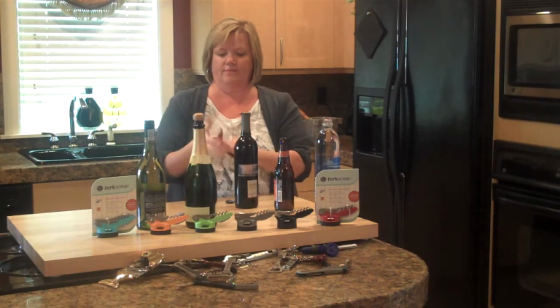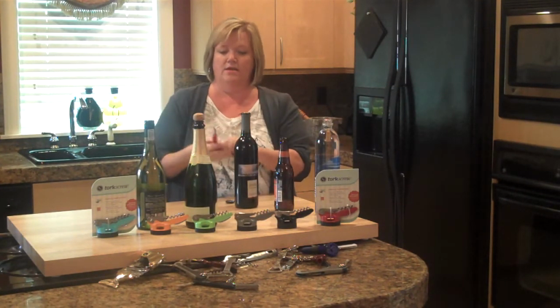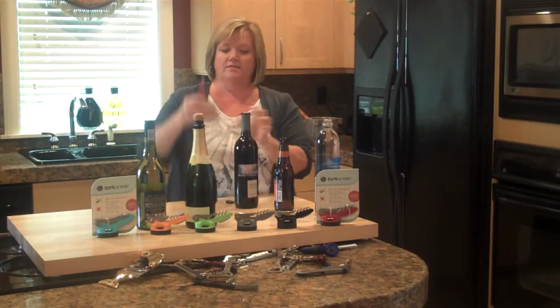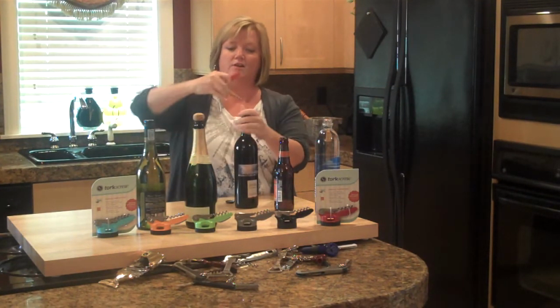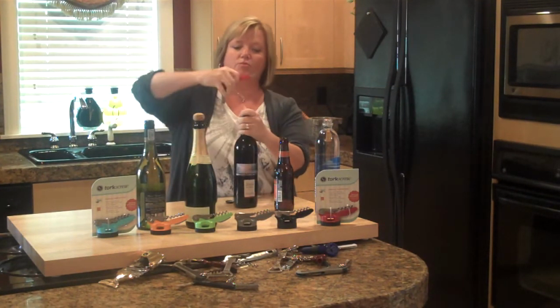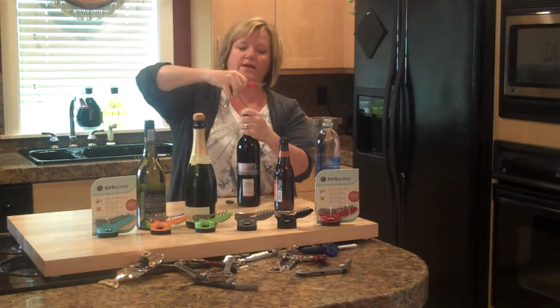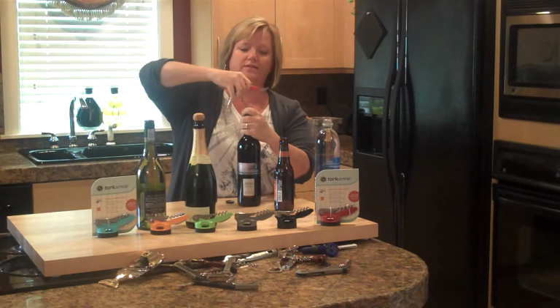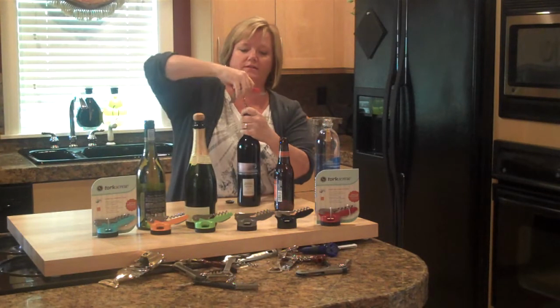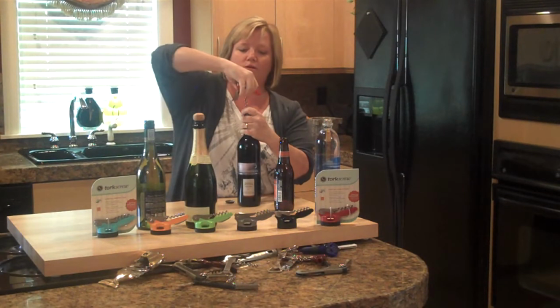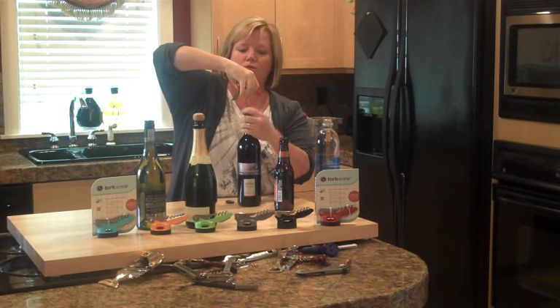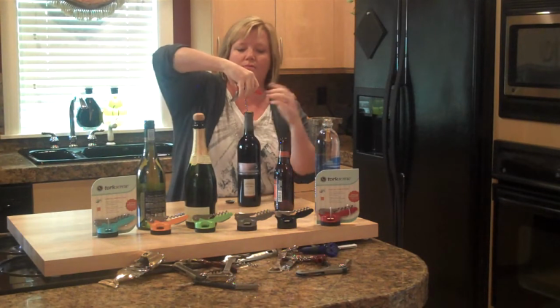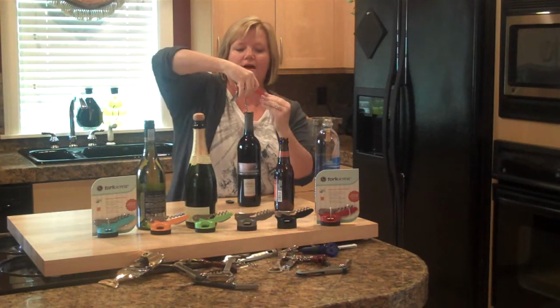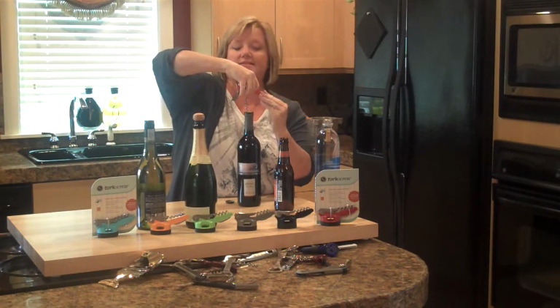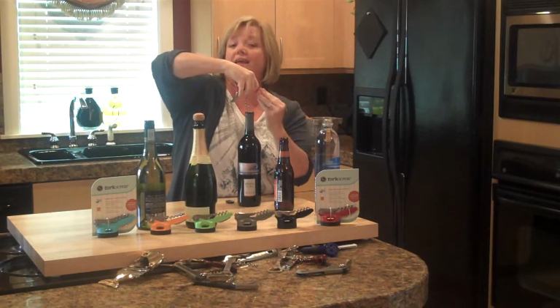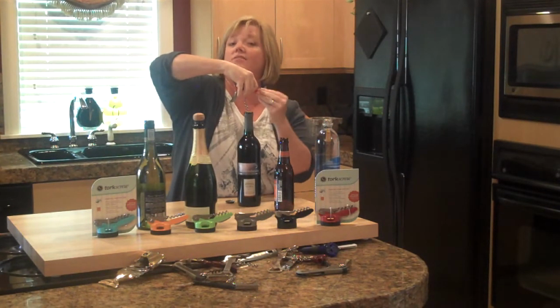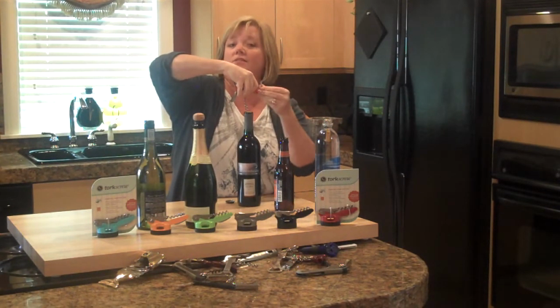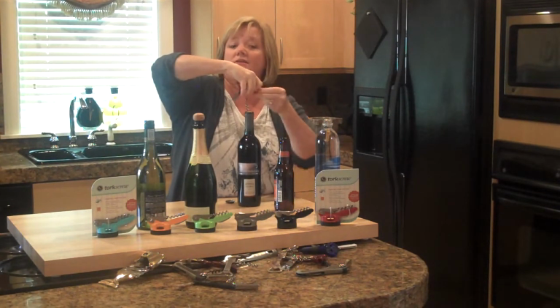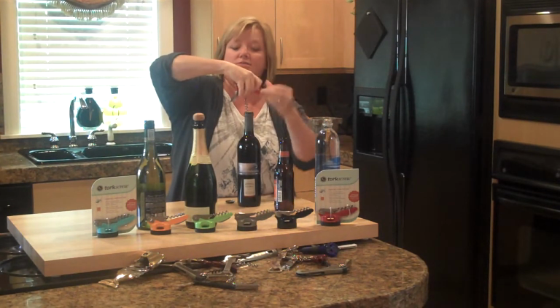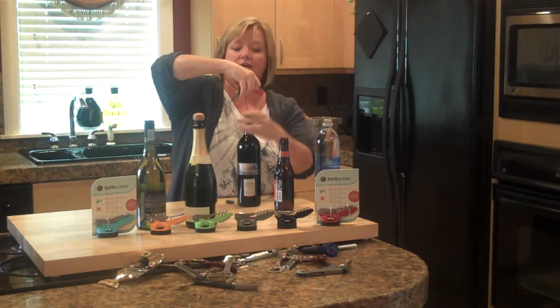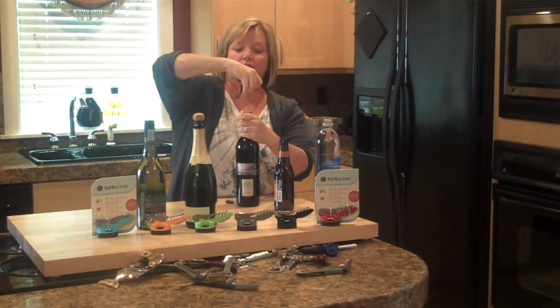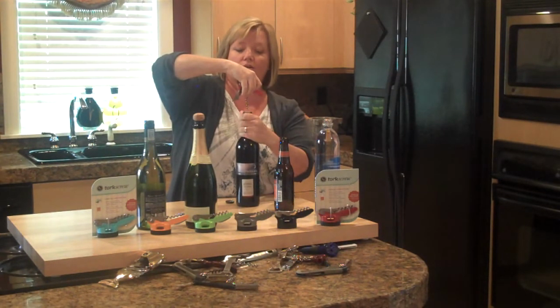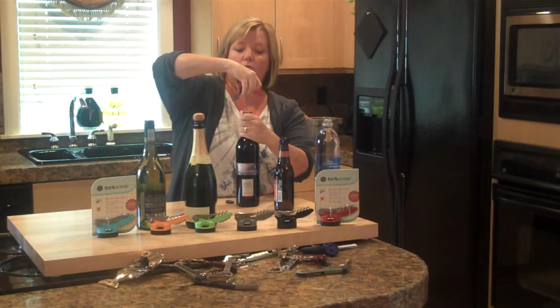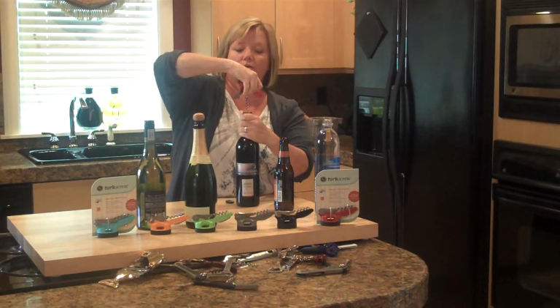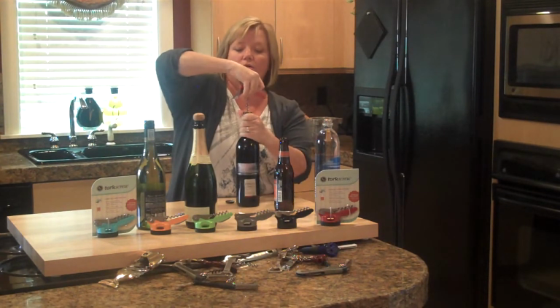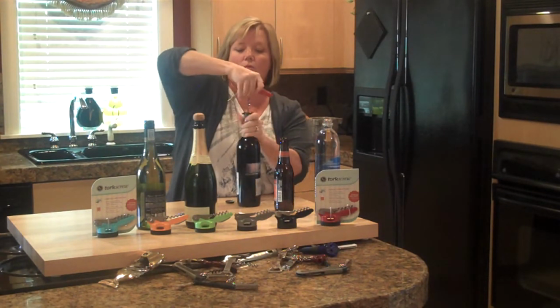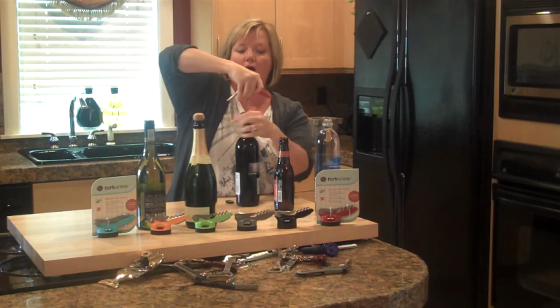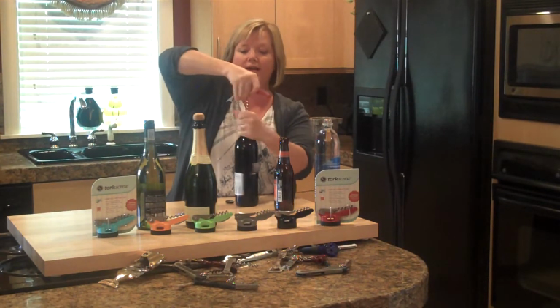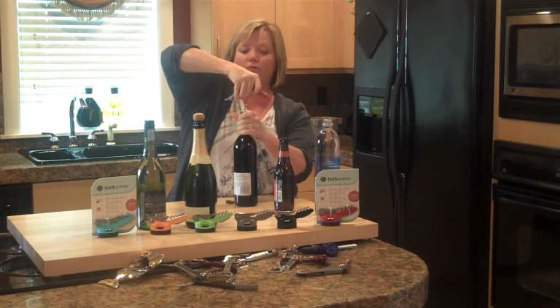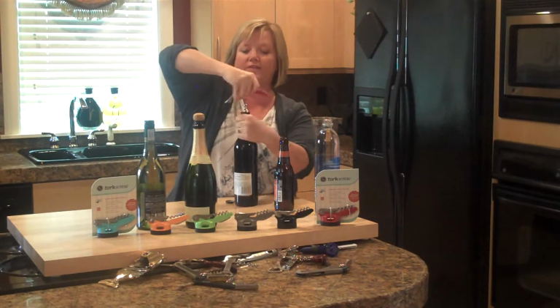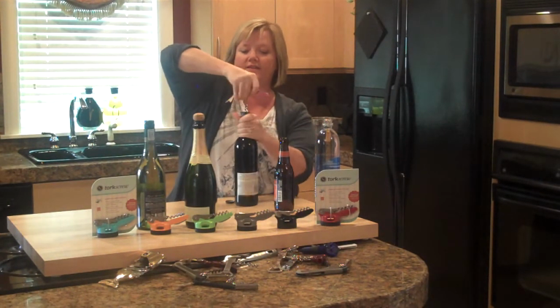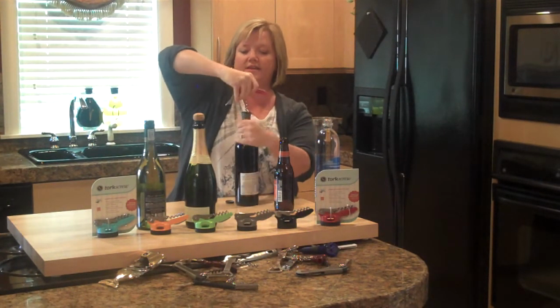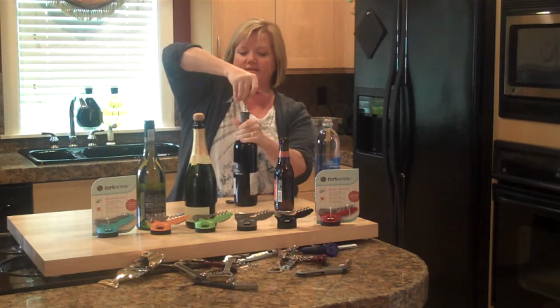It's got a great little rubberized handle so that you can open wine with ease.